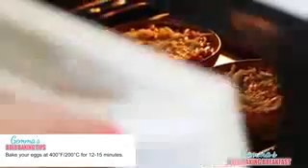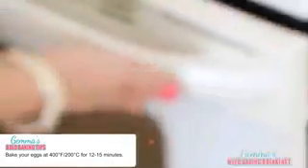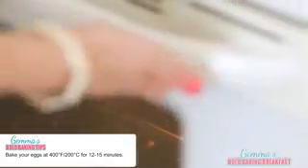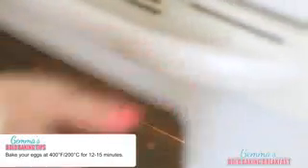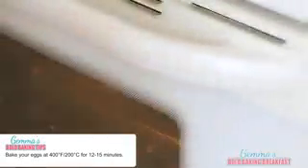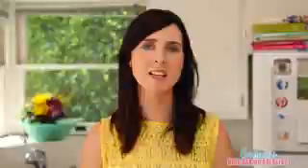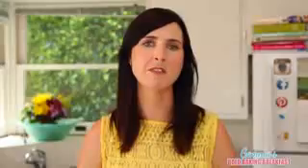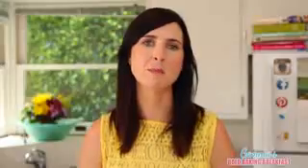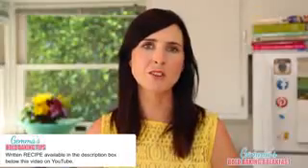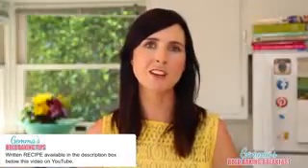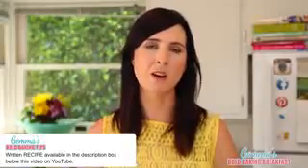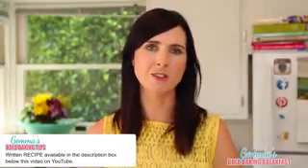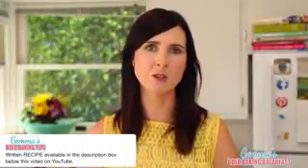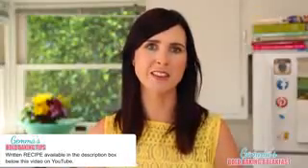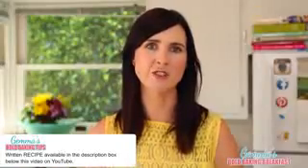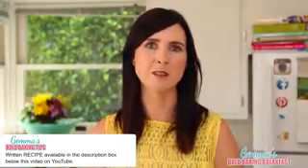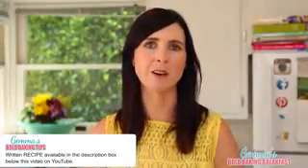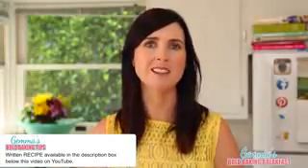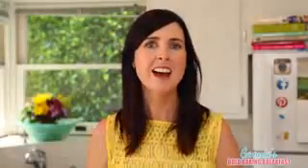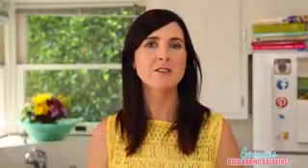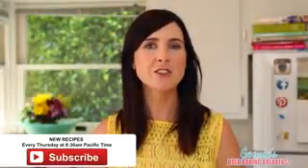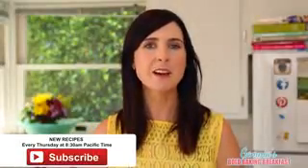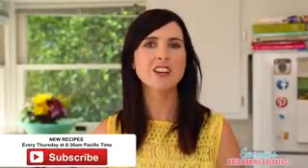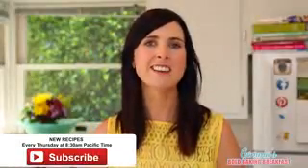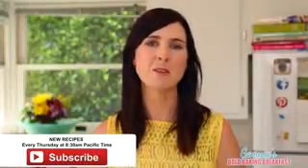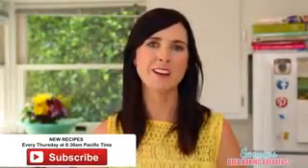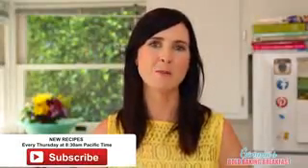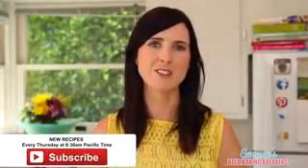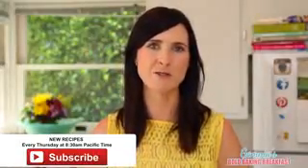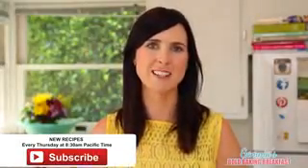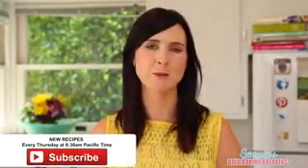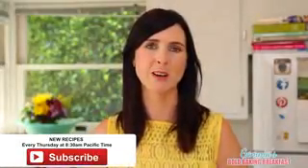The measurements for my recipes can be found below the video on YouTube in the description box. And if you're new to my channel, then welcome and don't forget to subscribe.